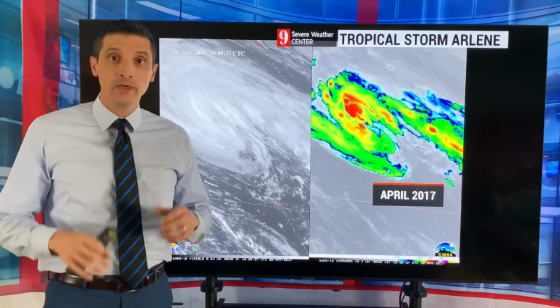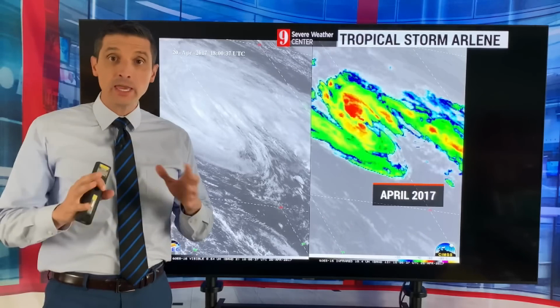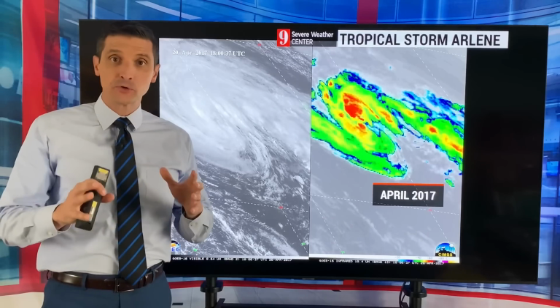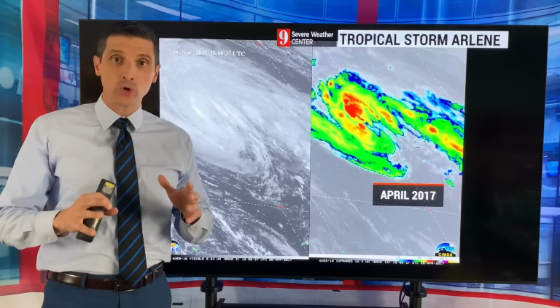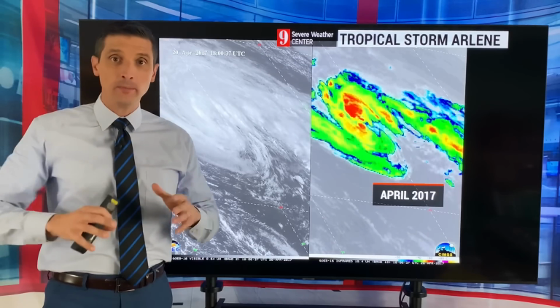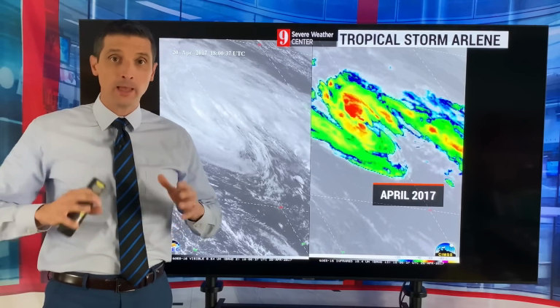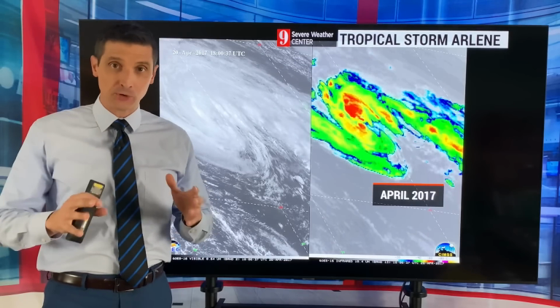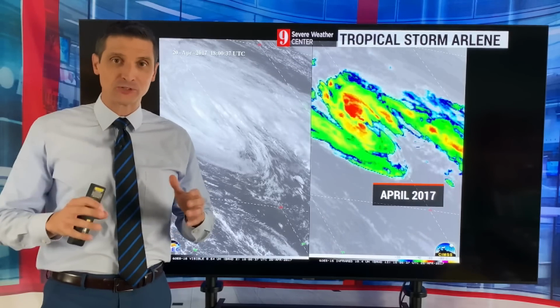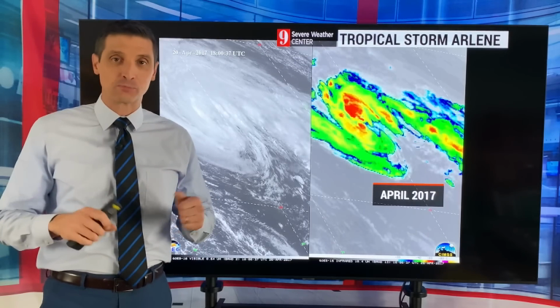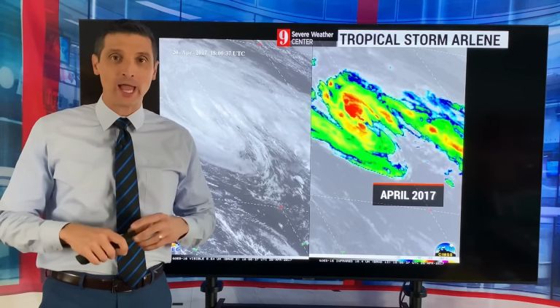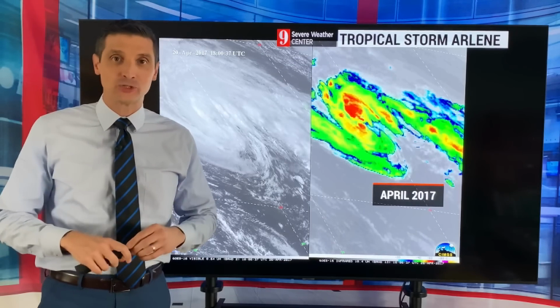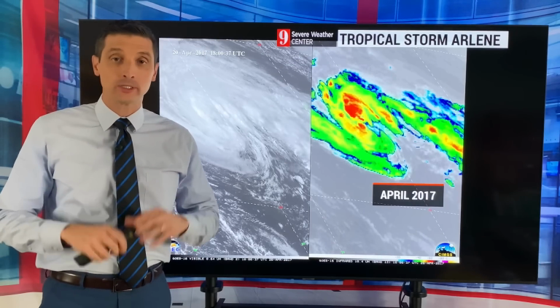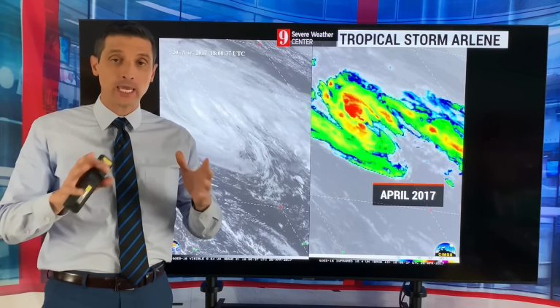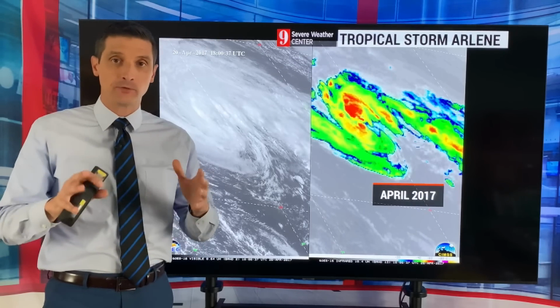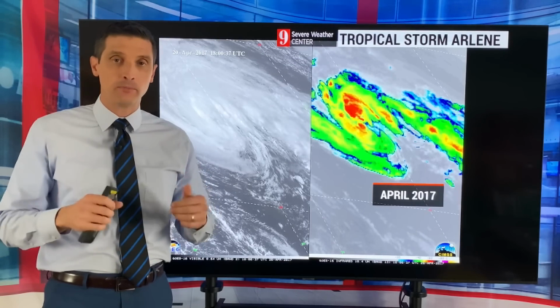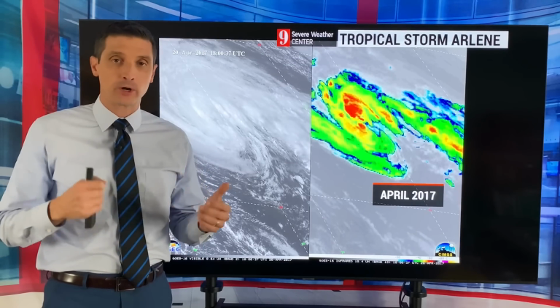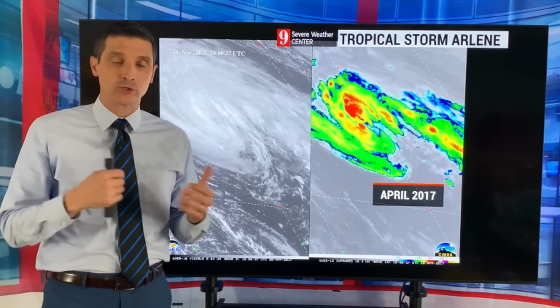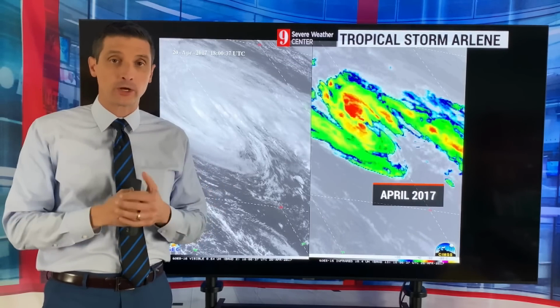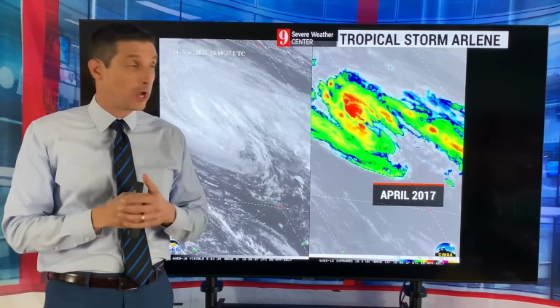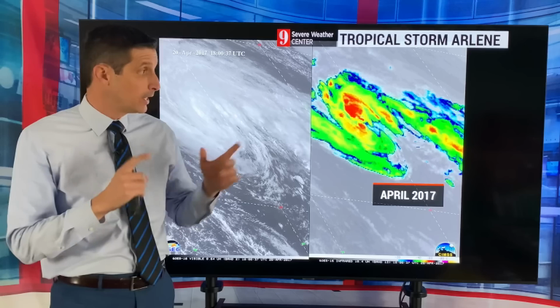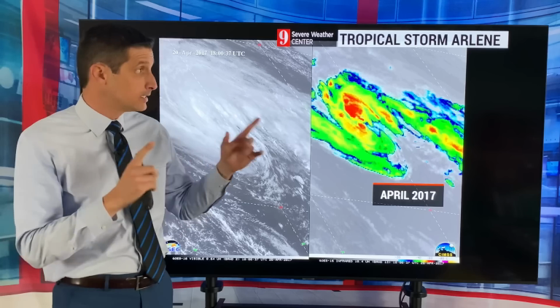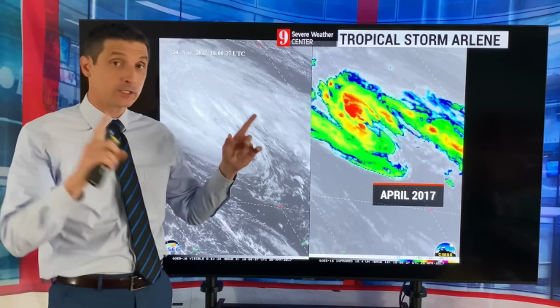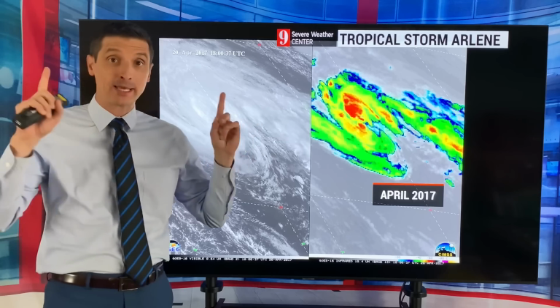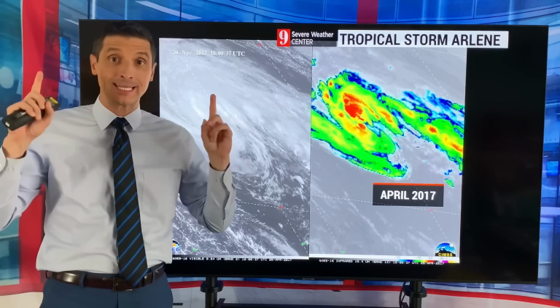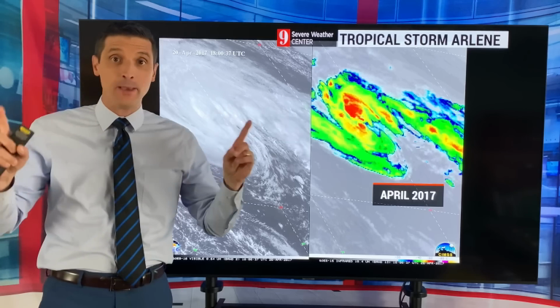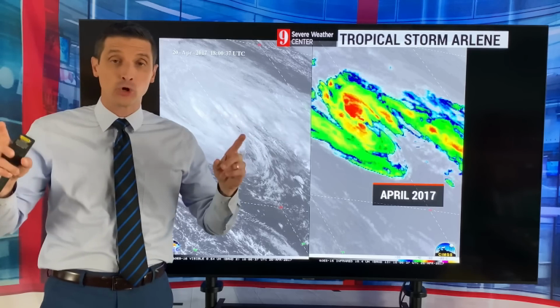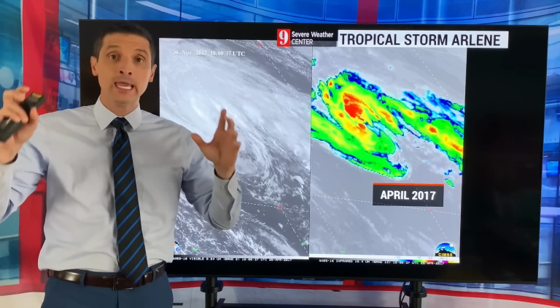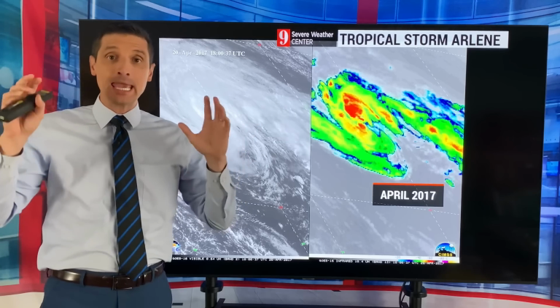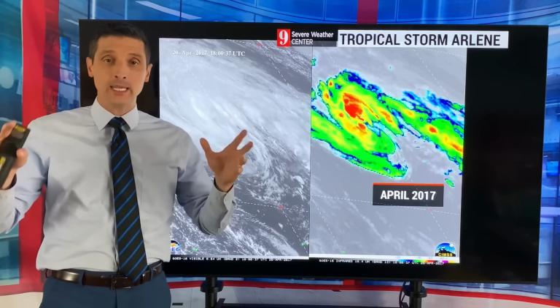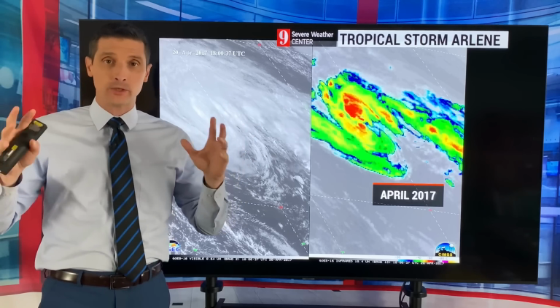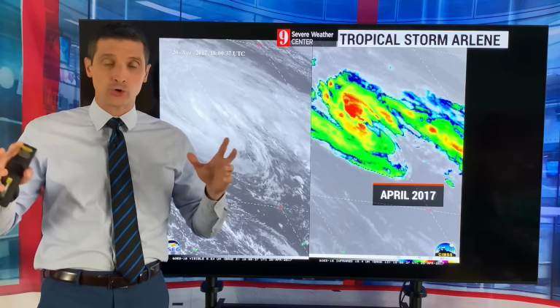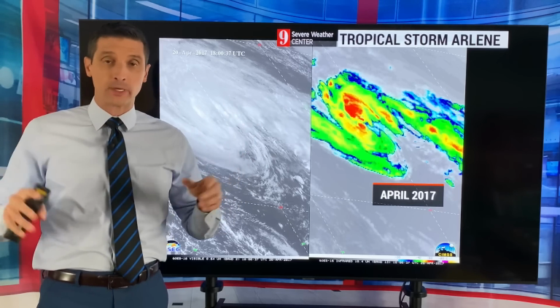Thank you for joining me. I'm meteorologist Brian Shields. Thank you for being part of this channel. I want to get to April in the tropics.